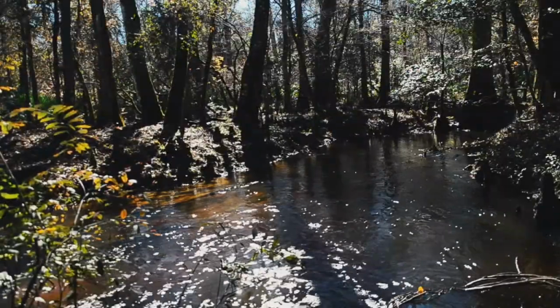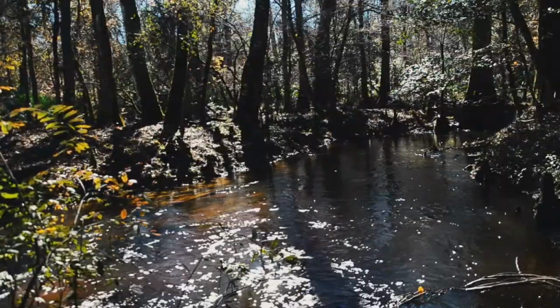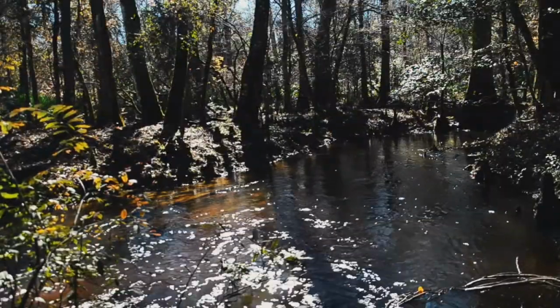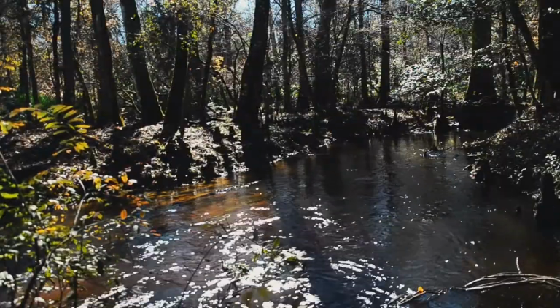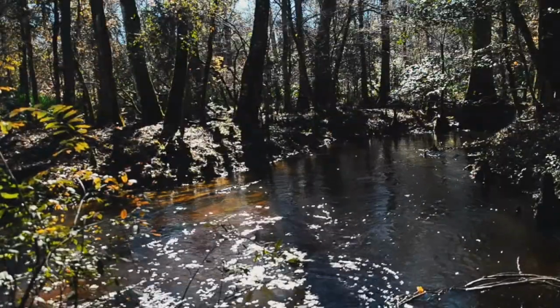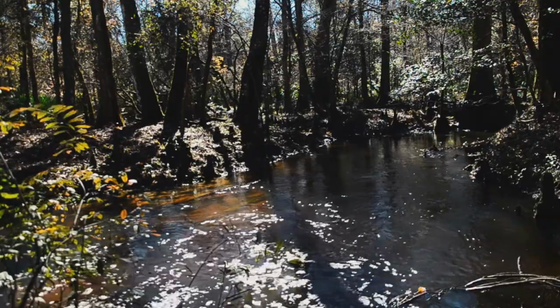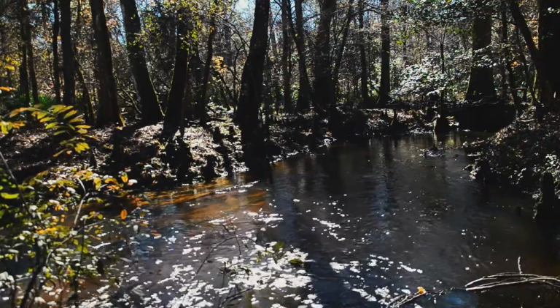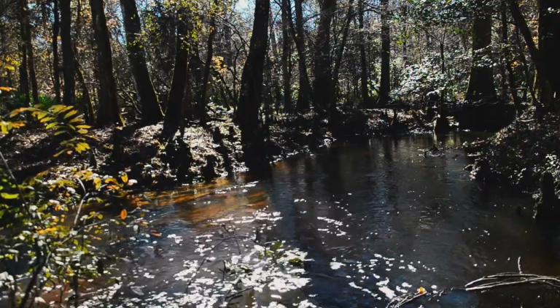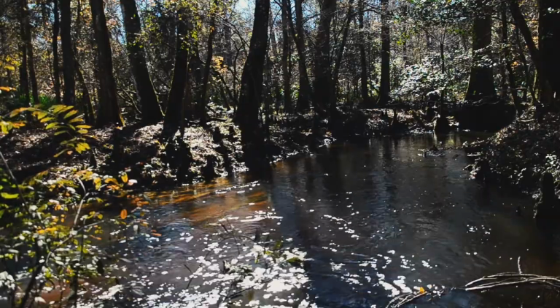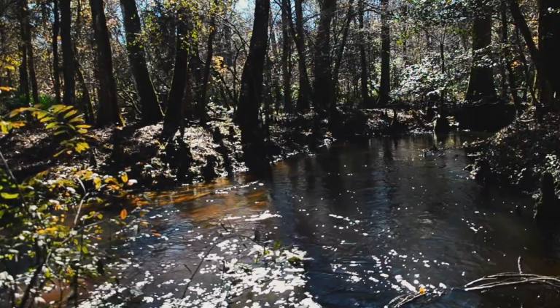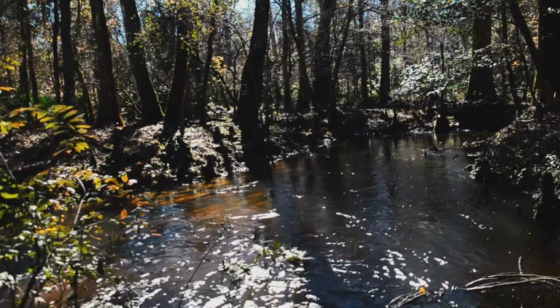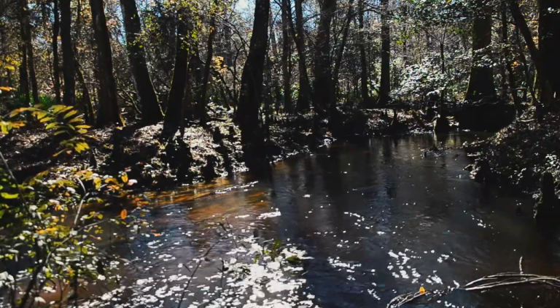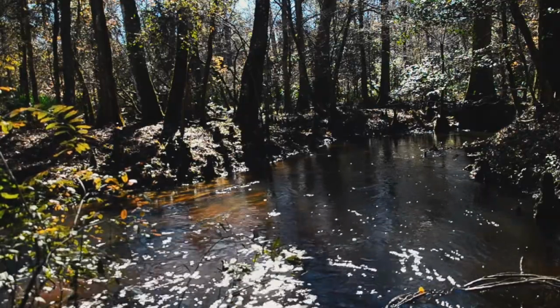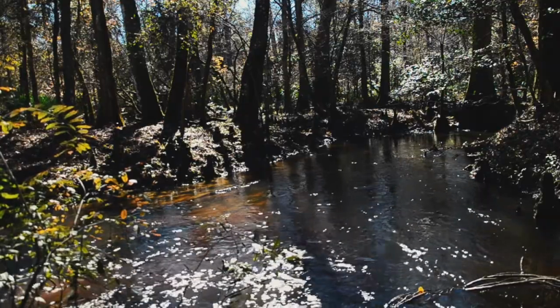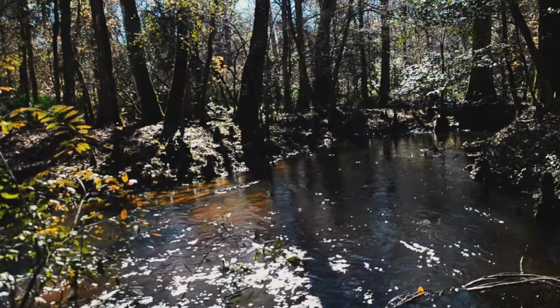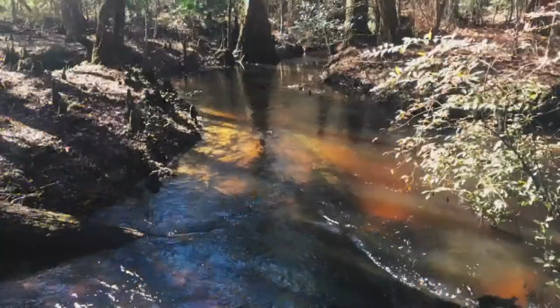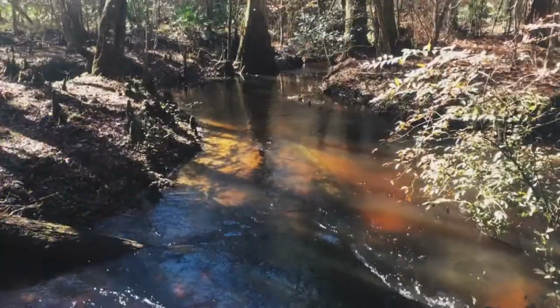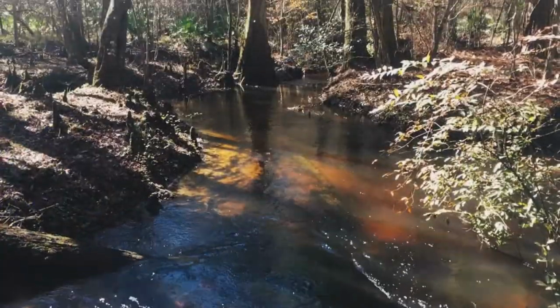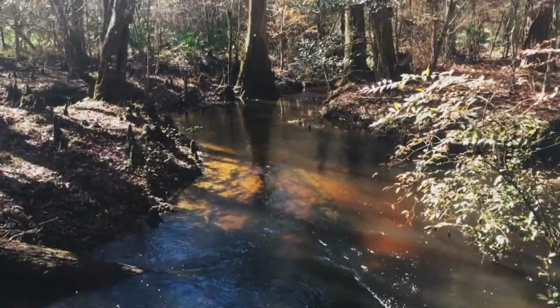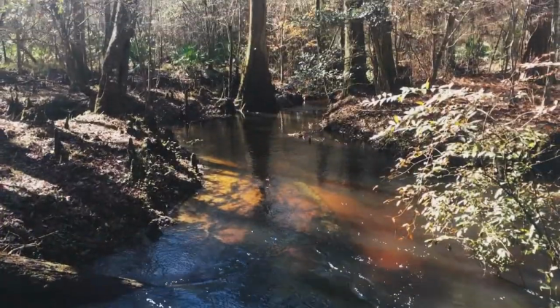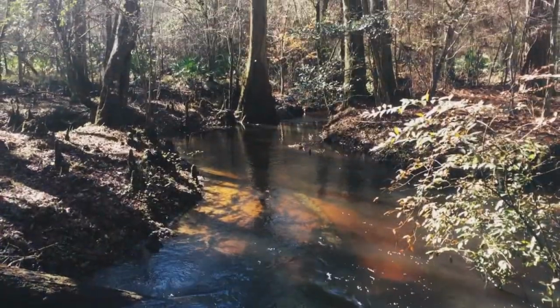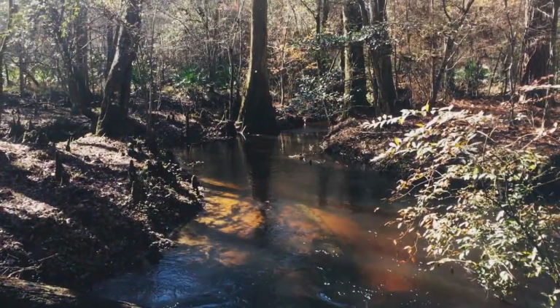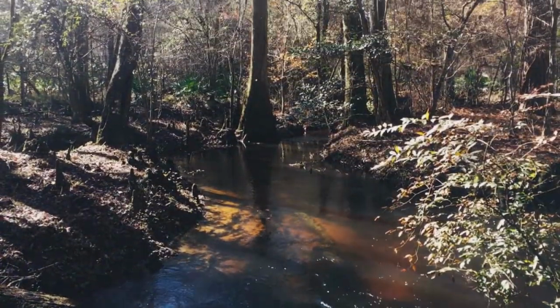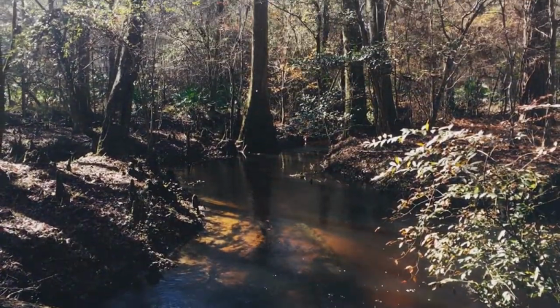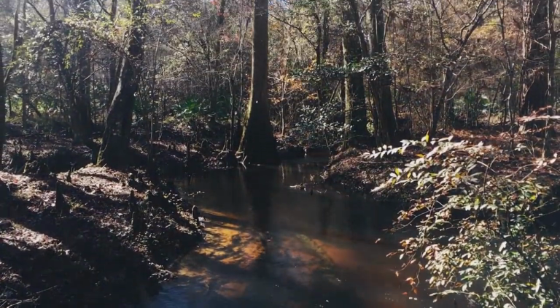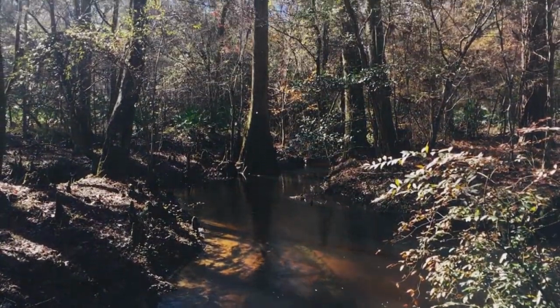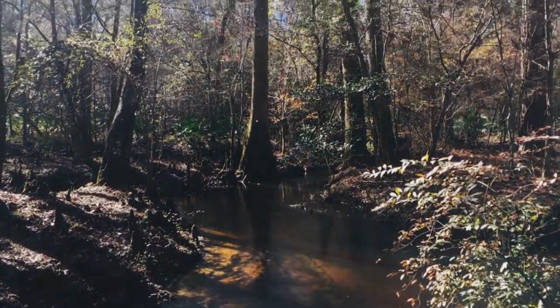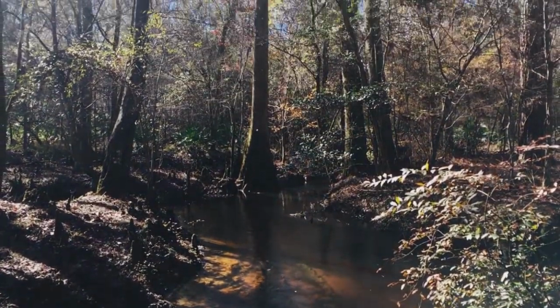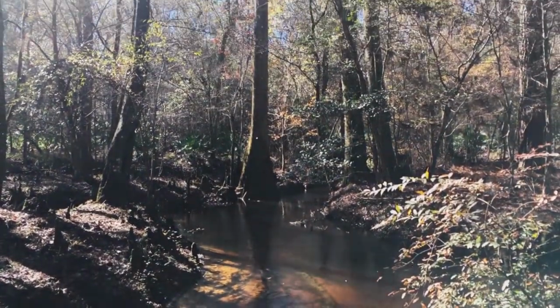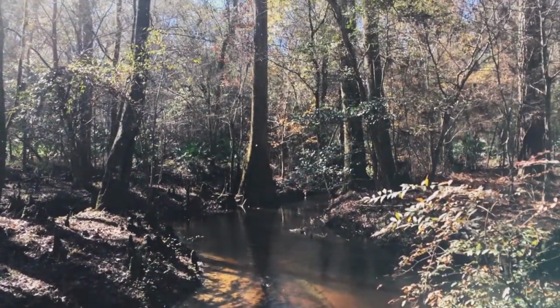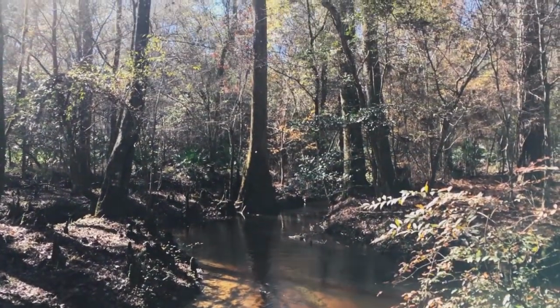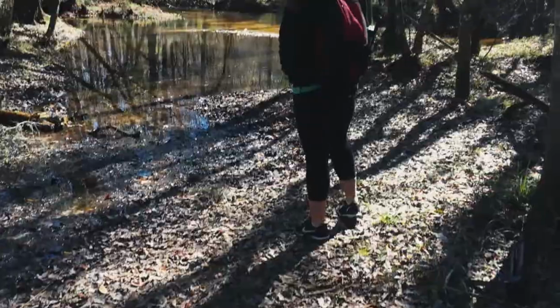At the end of the trail is Sal Taylor Creek, a breathtaking spot perfect for meditation or lunch.